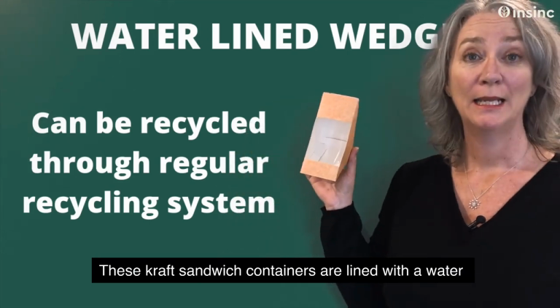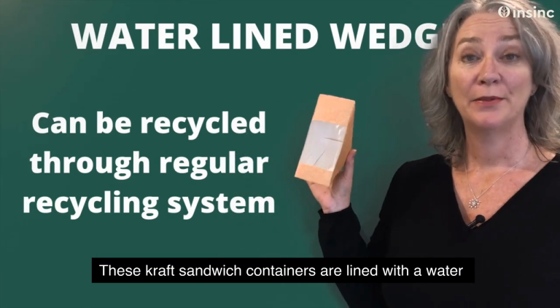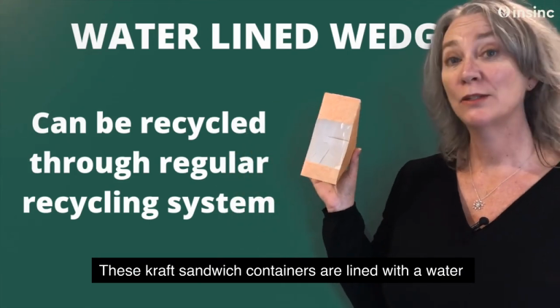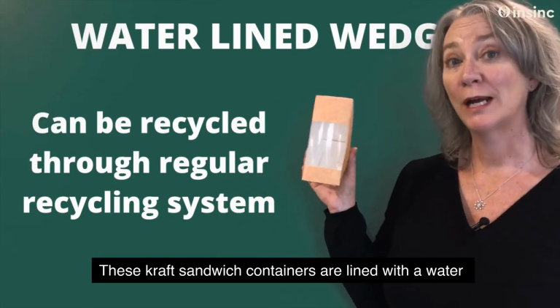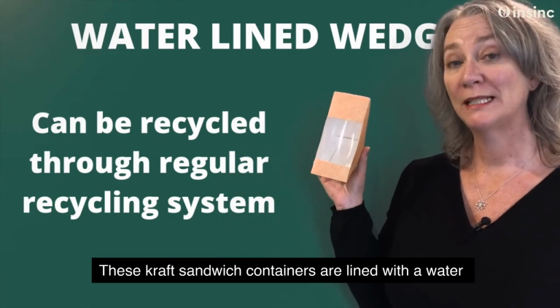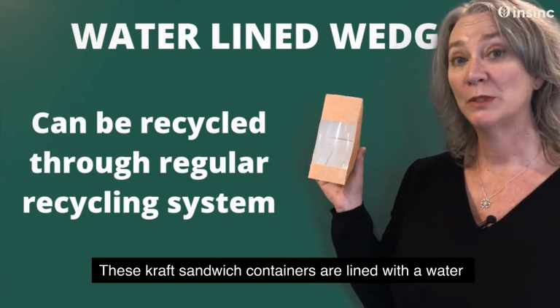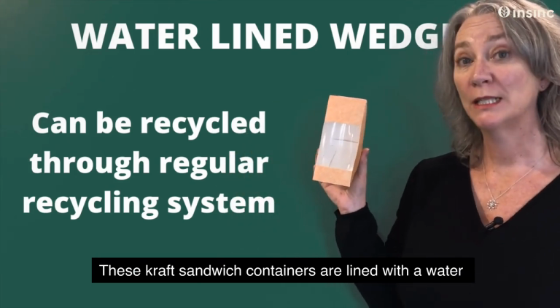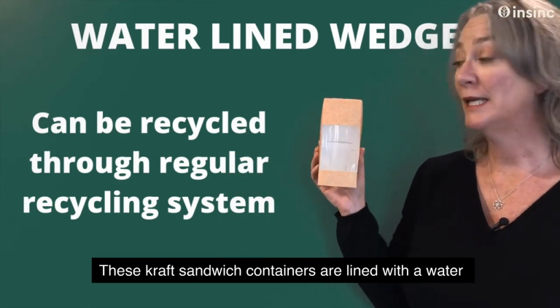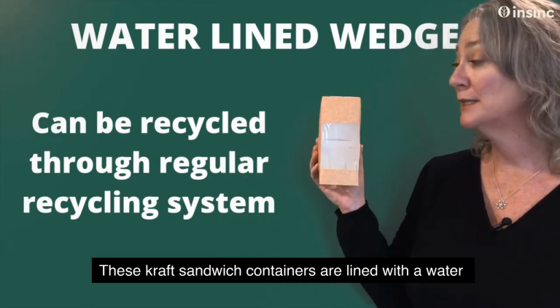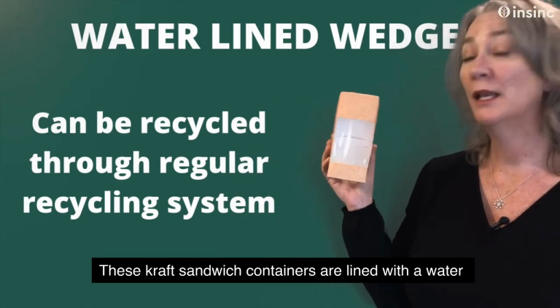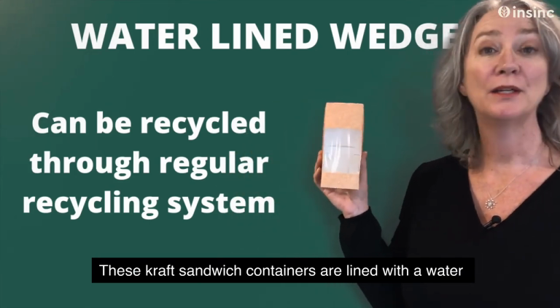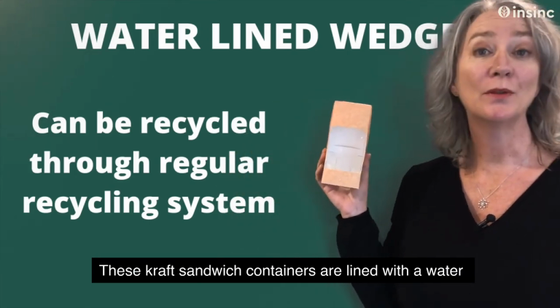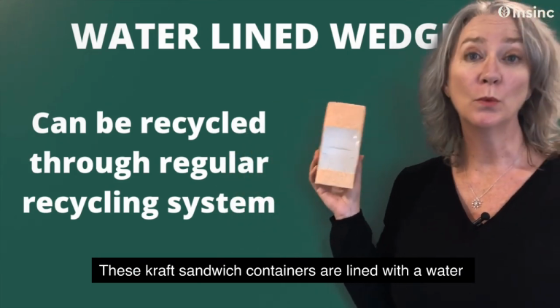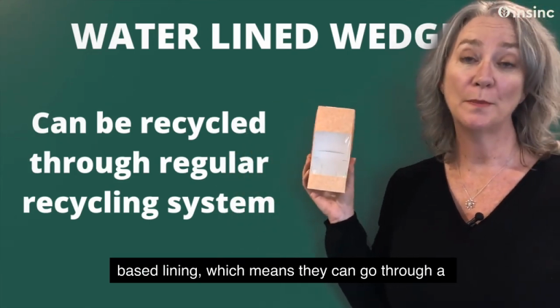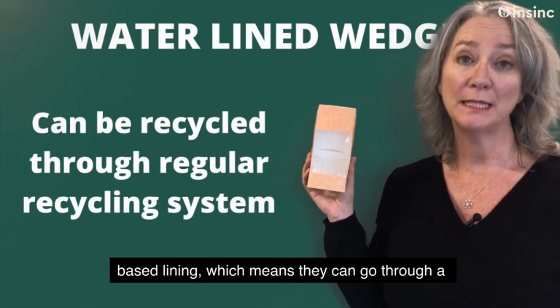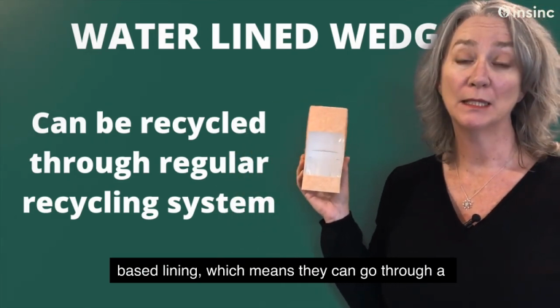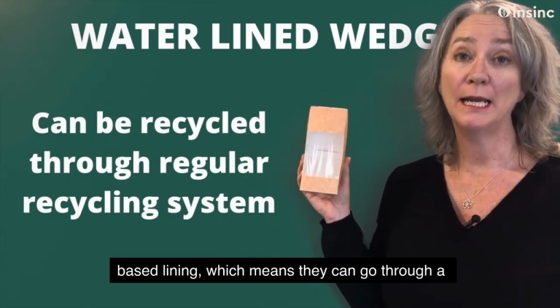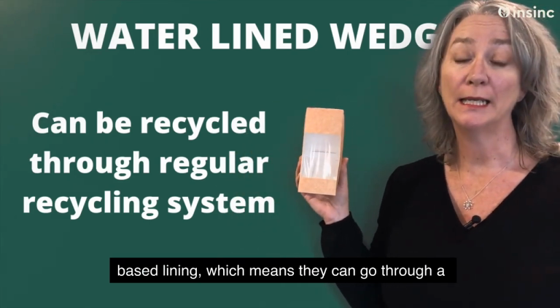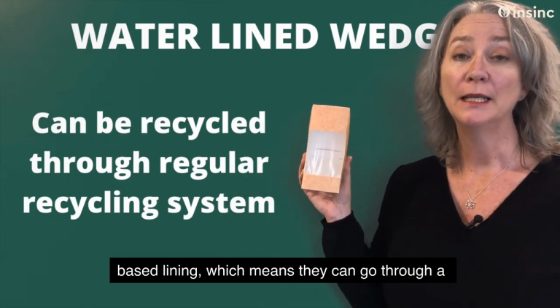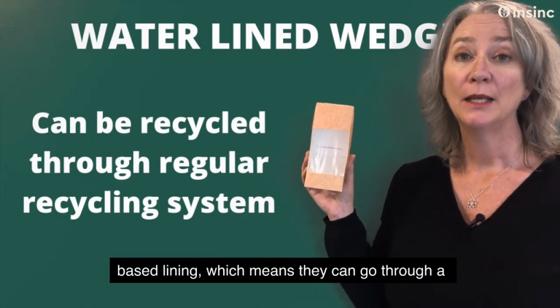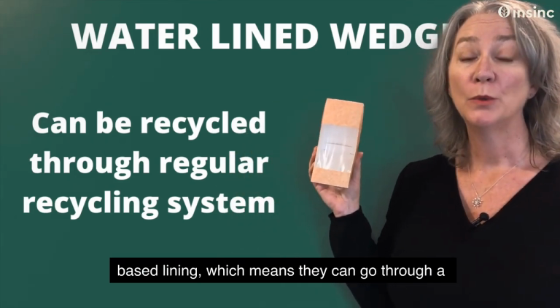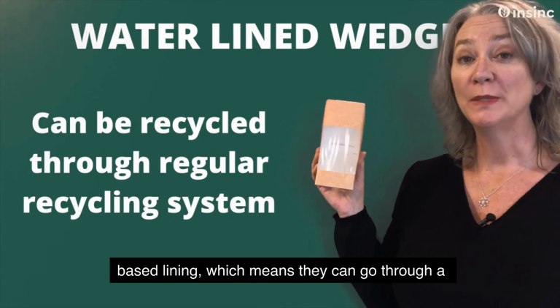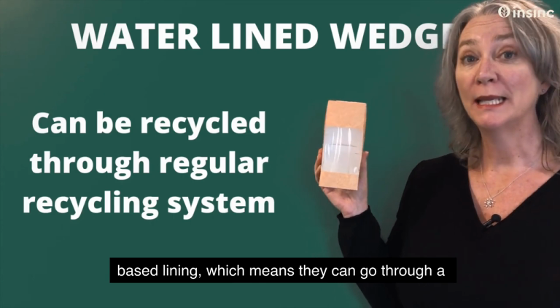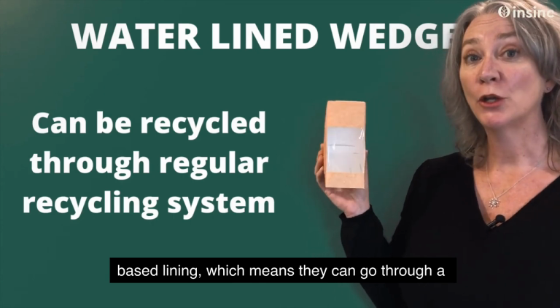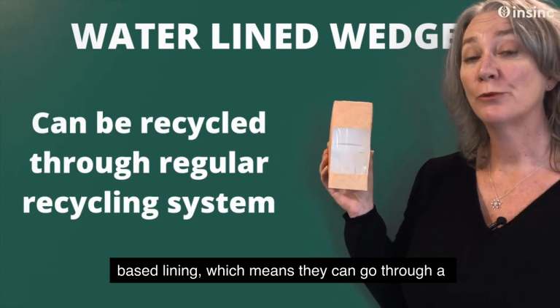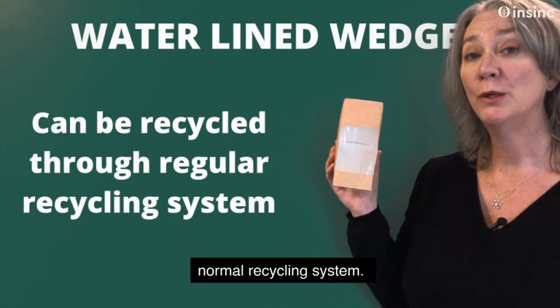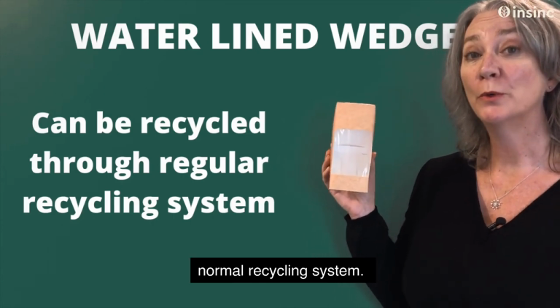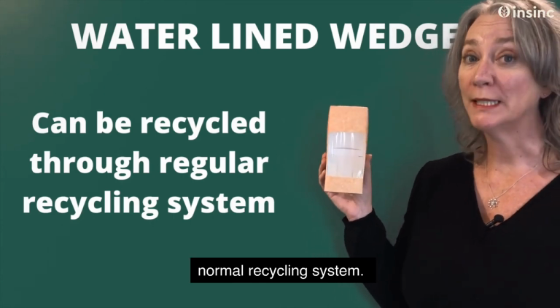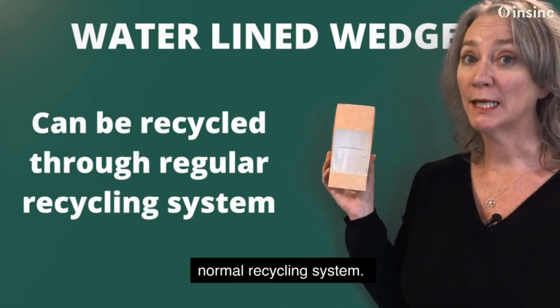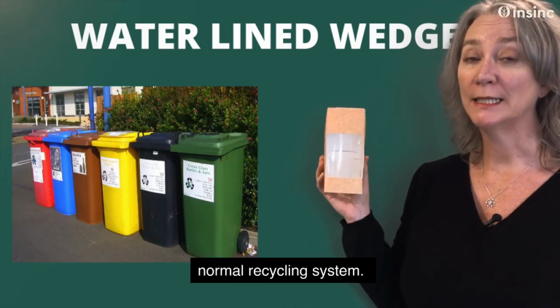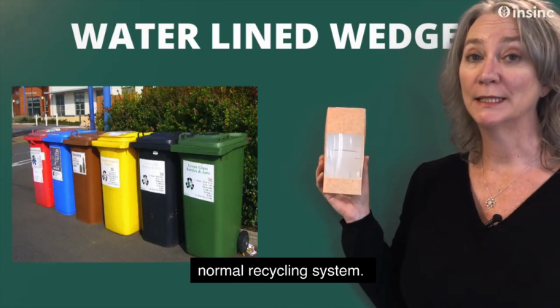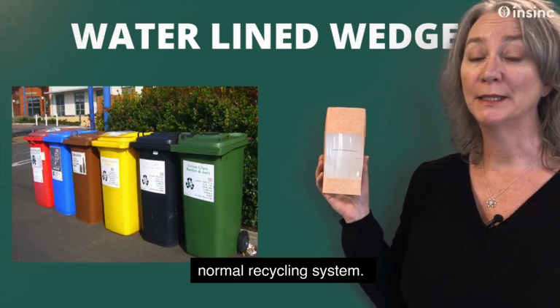These craft sandwich containers have a water-based lining, which means they can go through a normal recycling system.